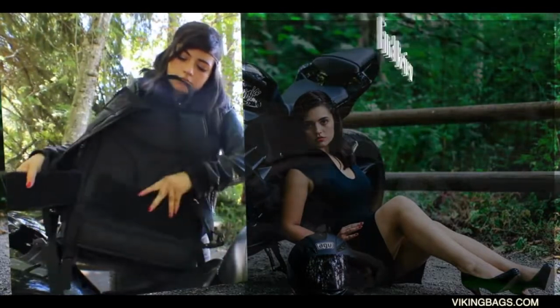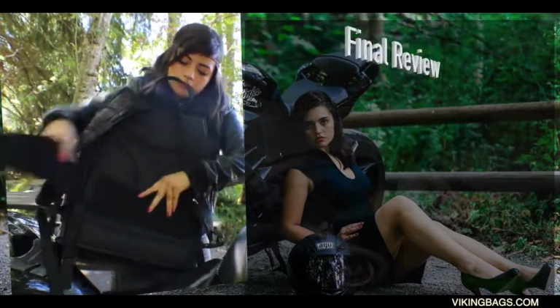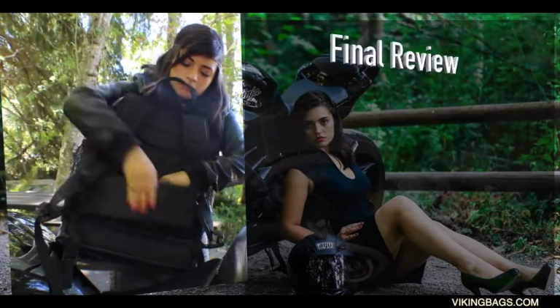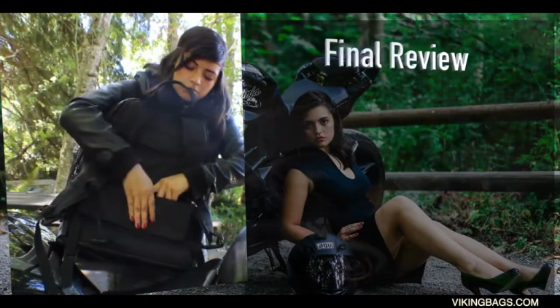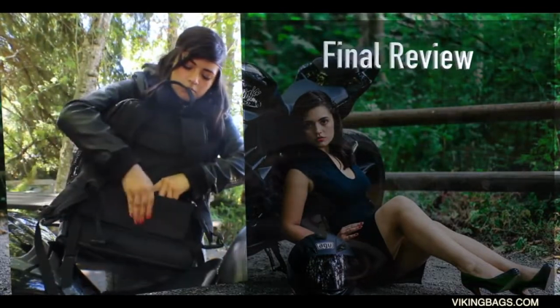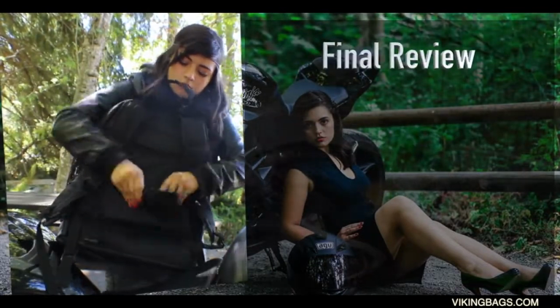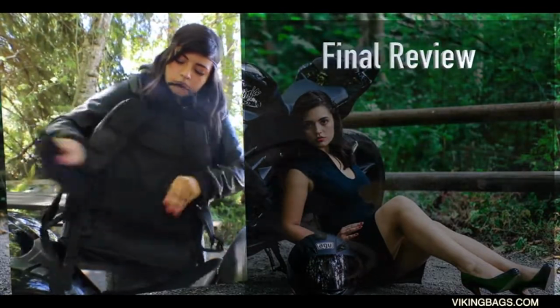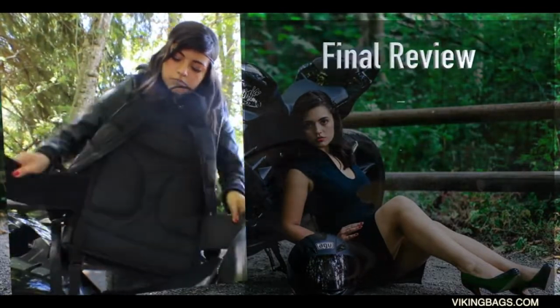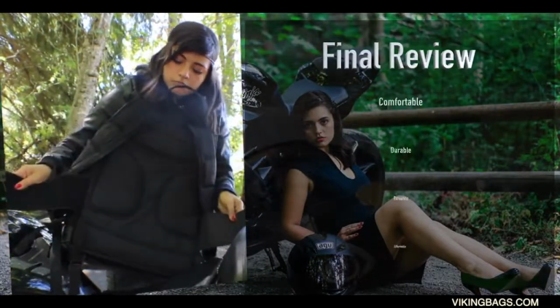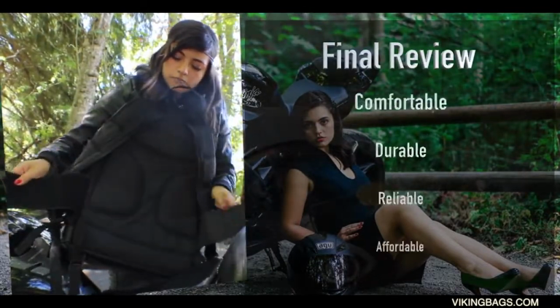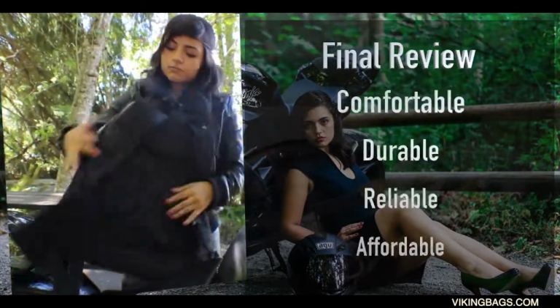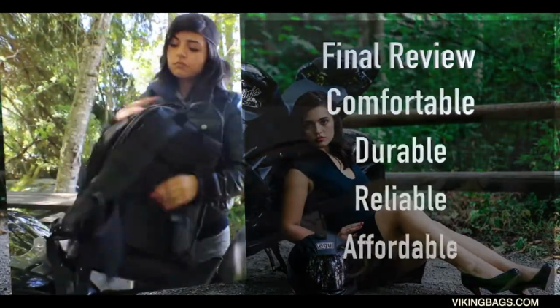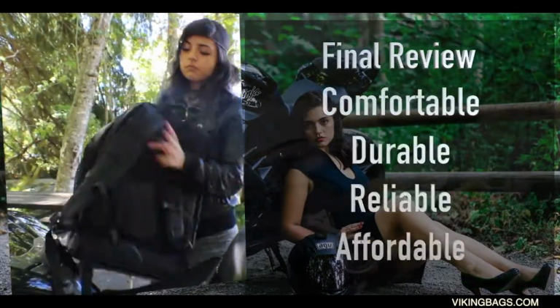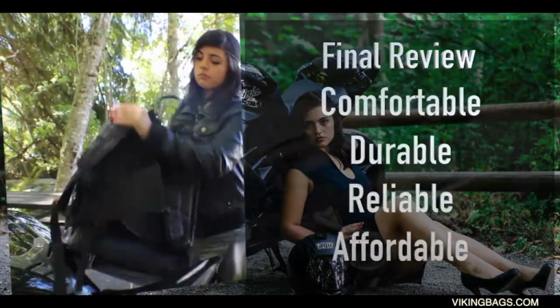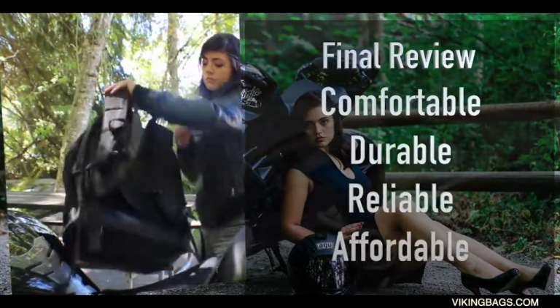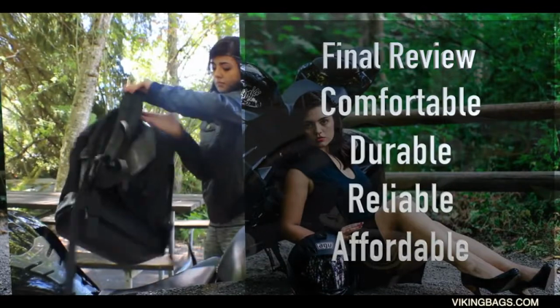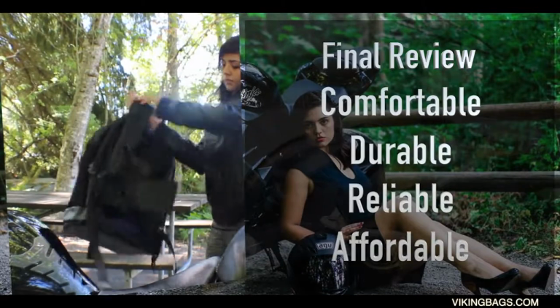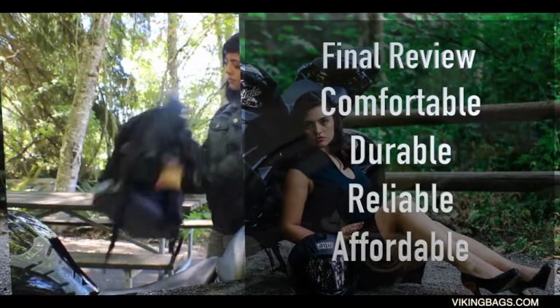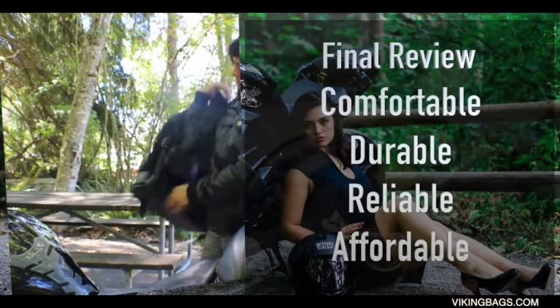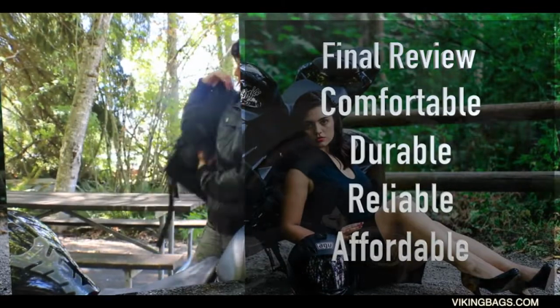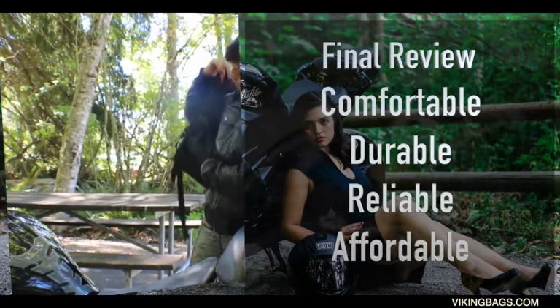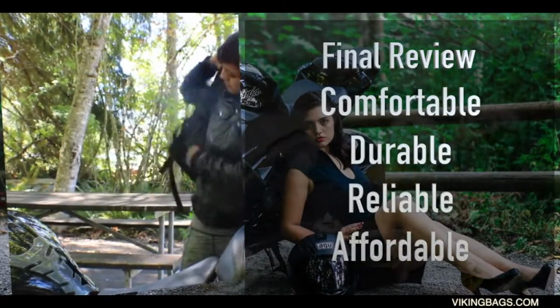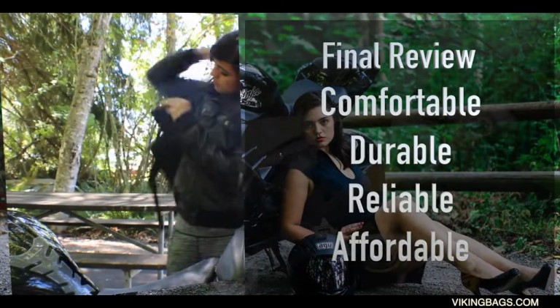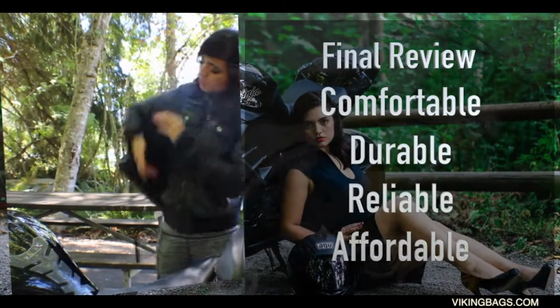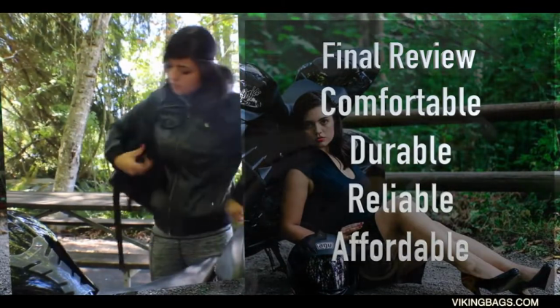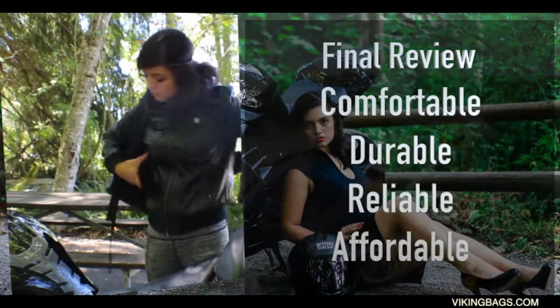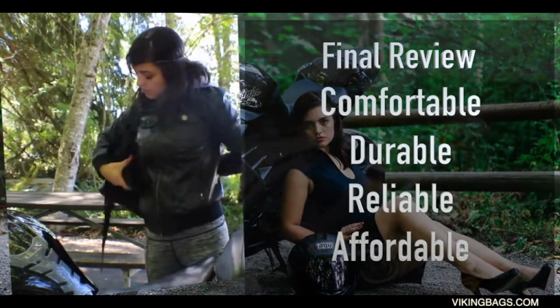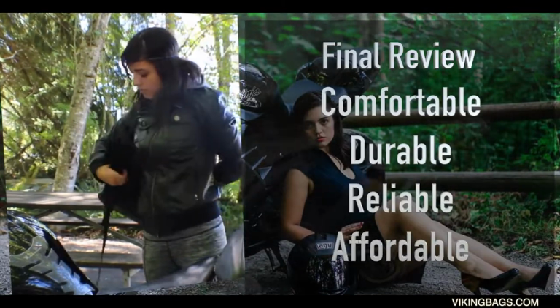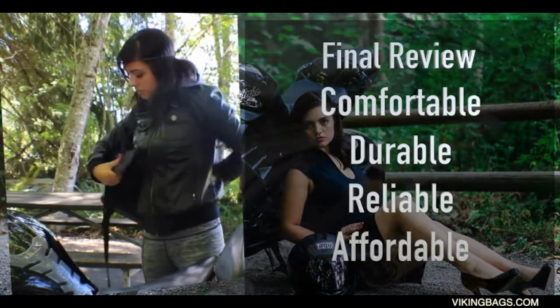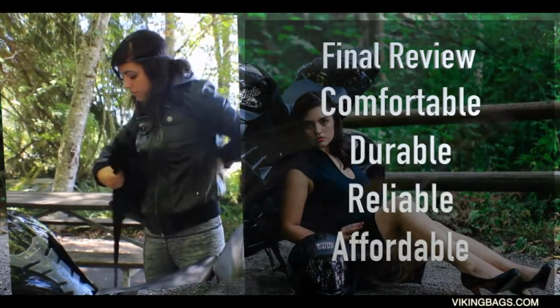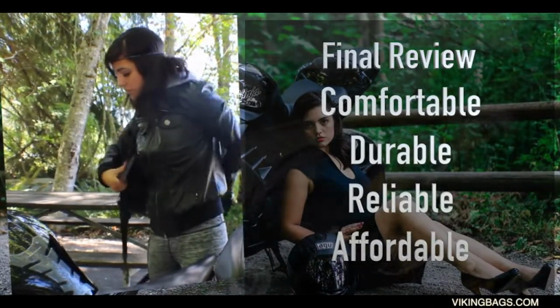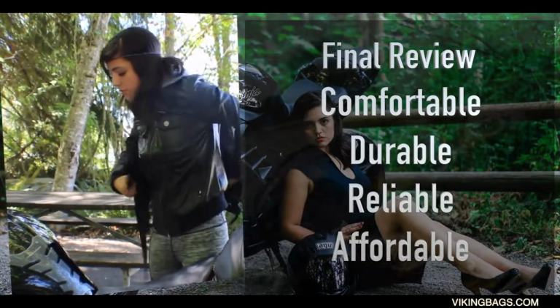I have ridden with this backpack for over 2,000 miles now and under the rain. I must say it's been the most comfortable backpack I have ever used.